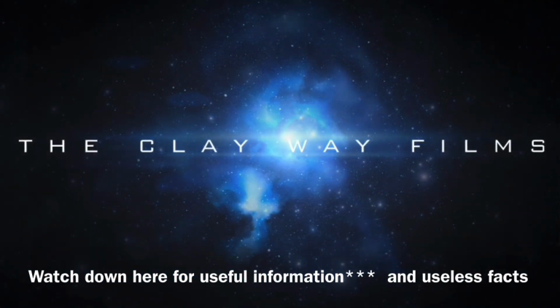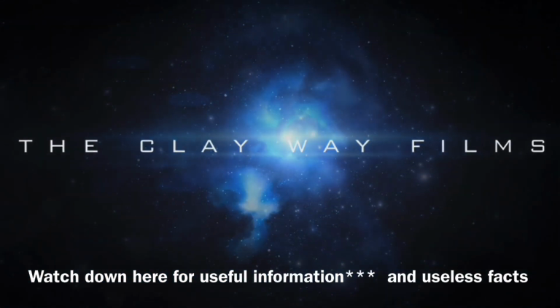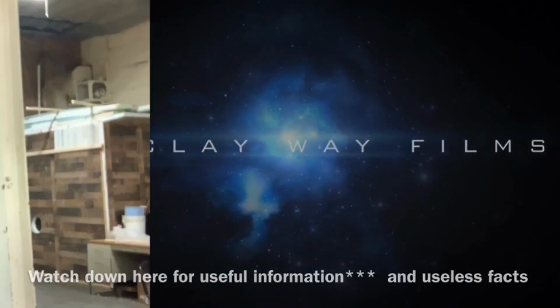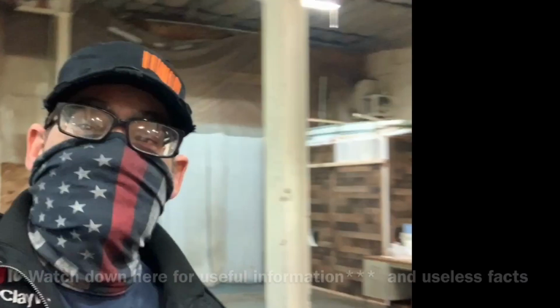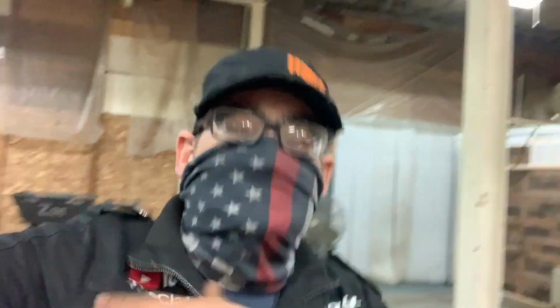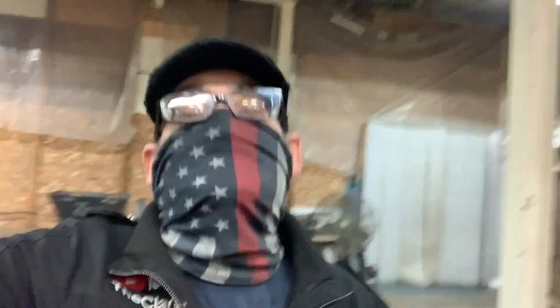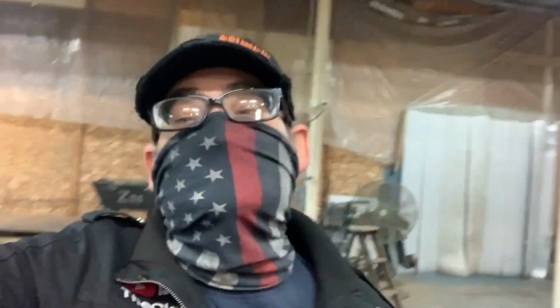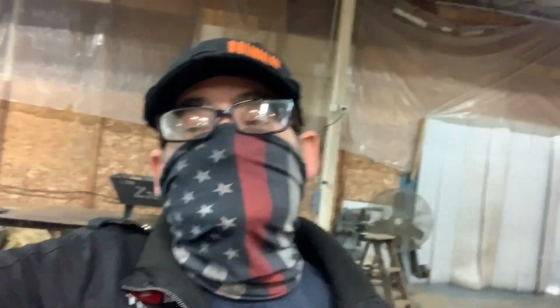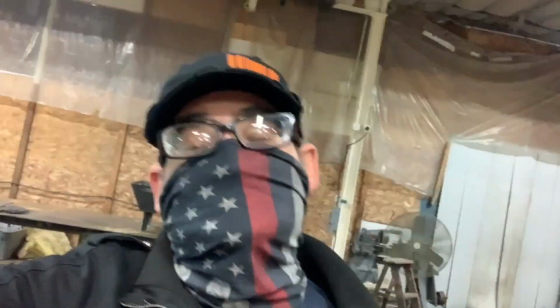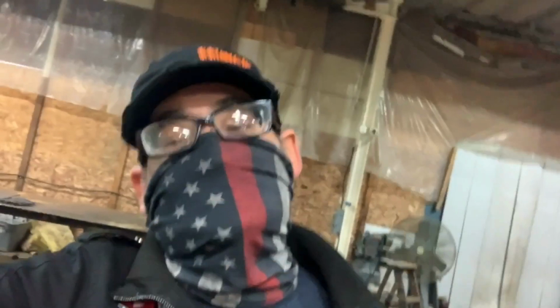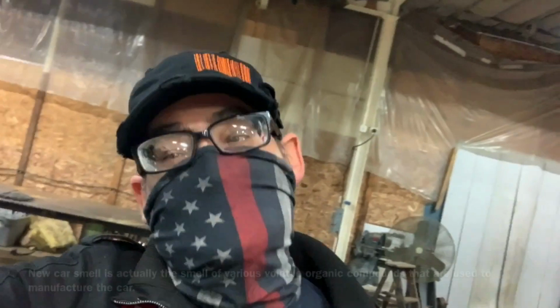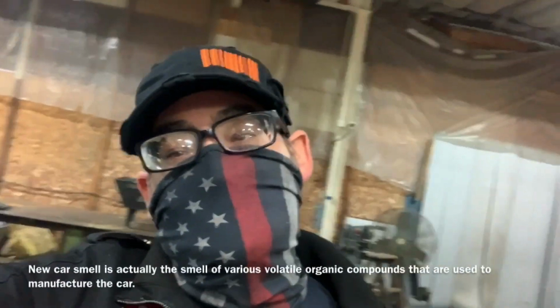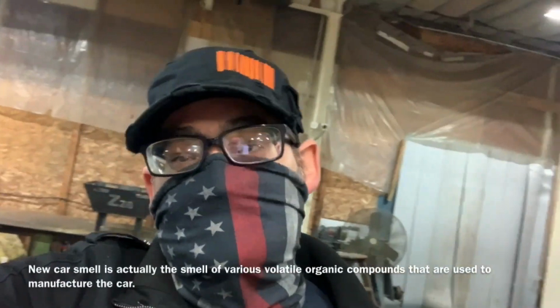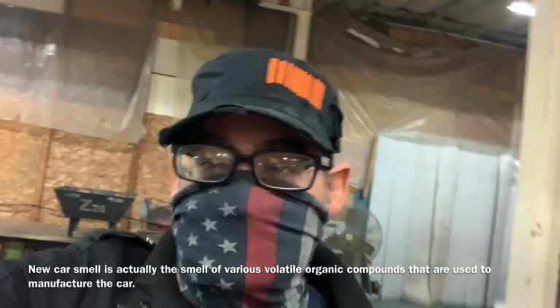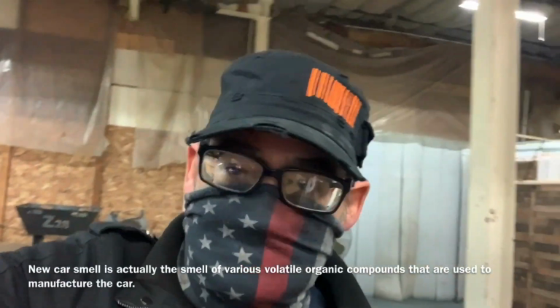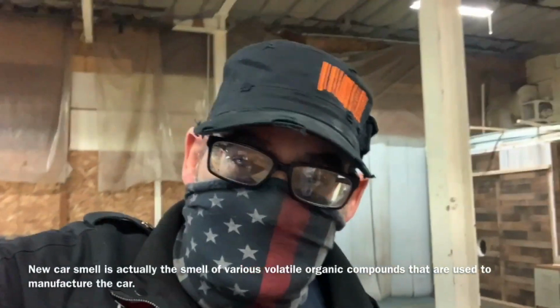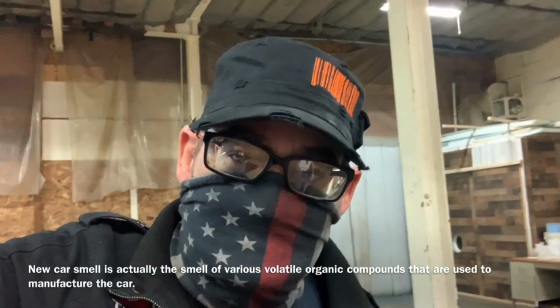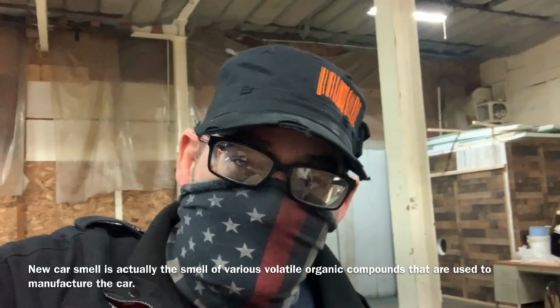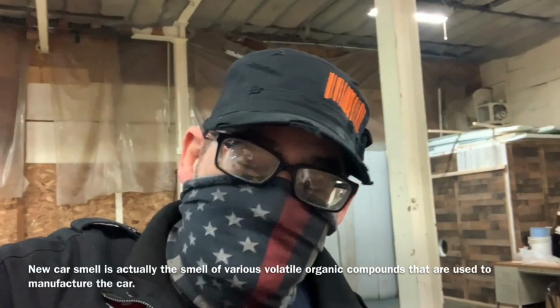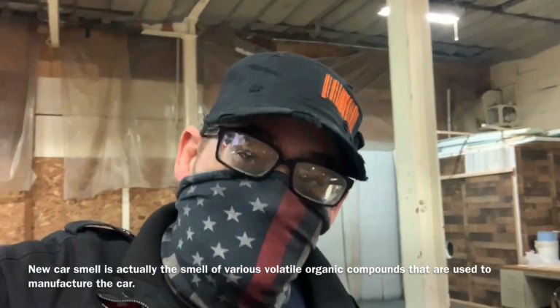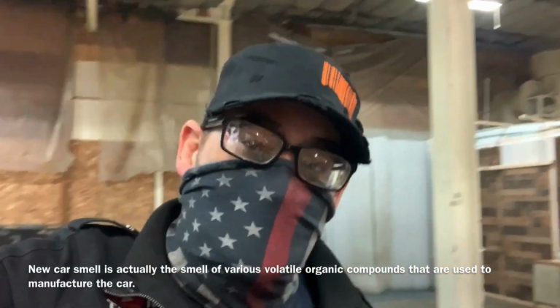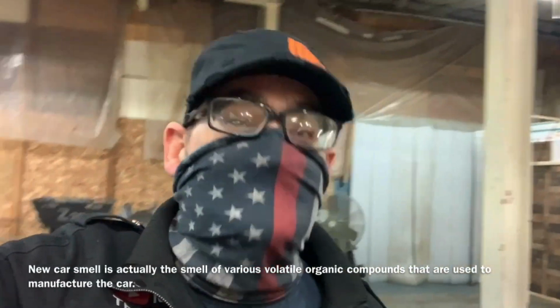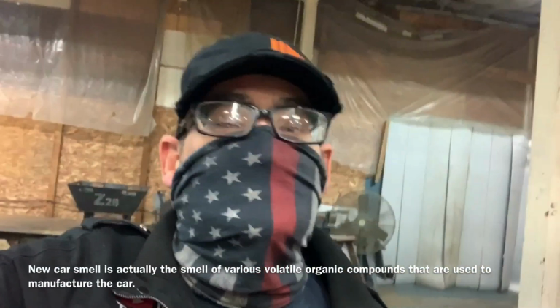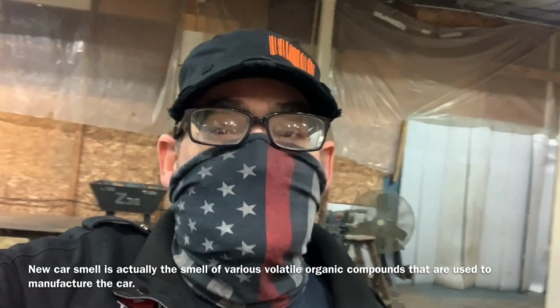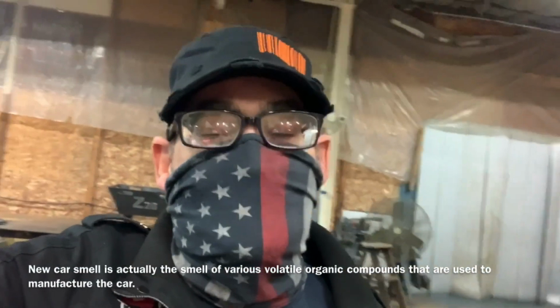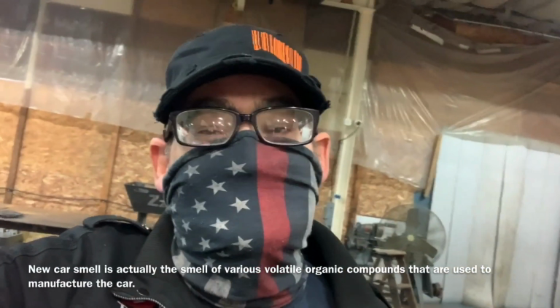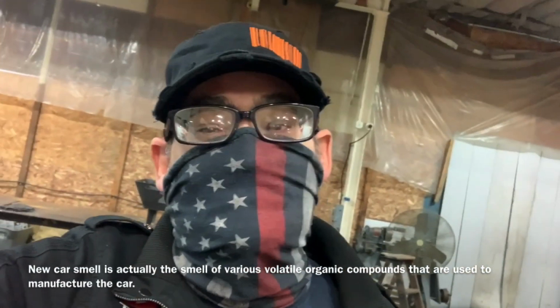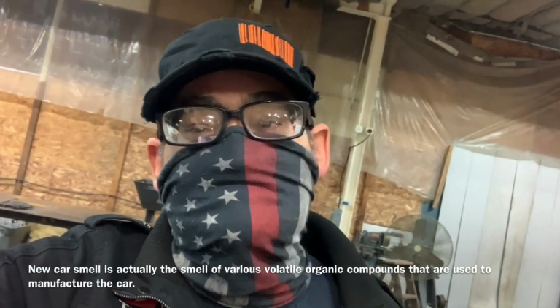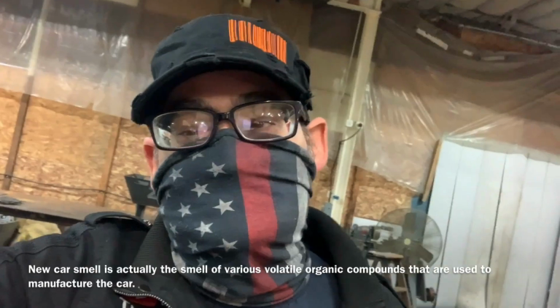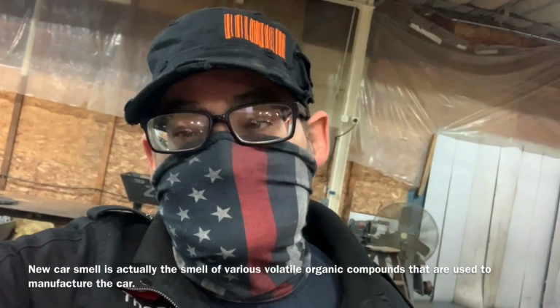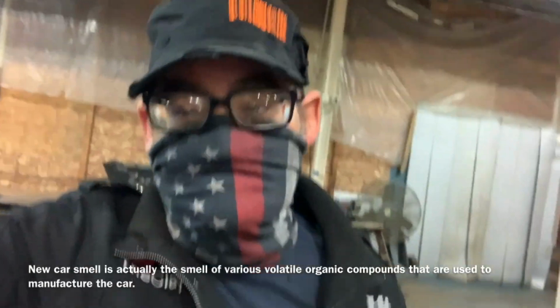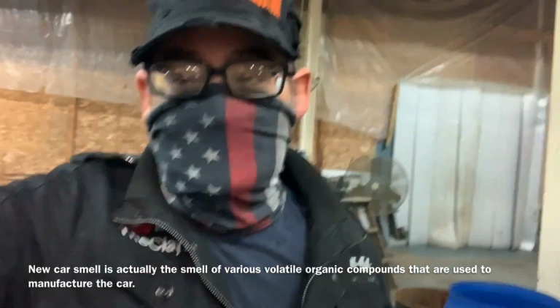Hey, what's up folks, this is Clay from Clay's AC and Auto Repair and the Clayway here in Muskegon, Michigan.